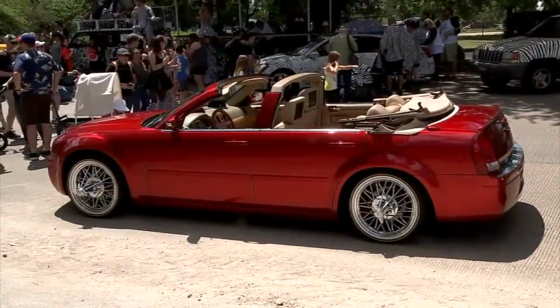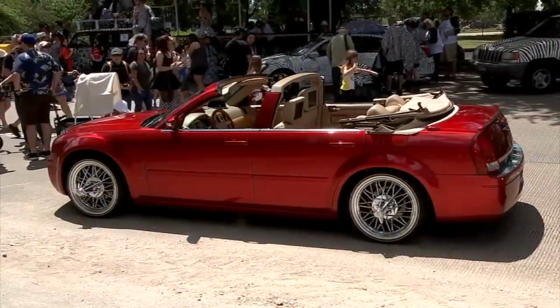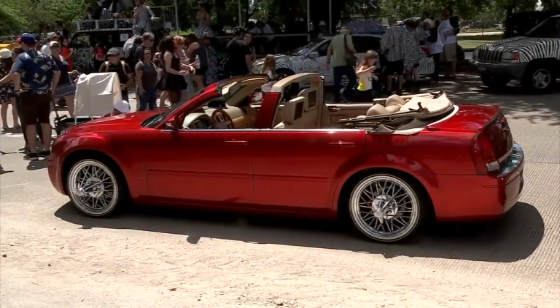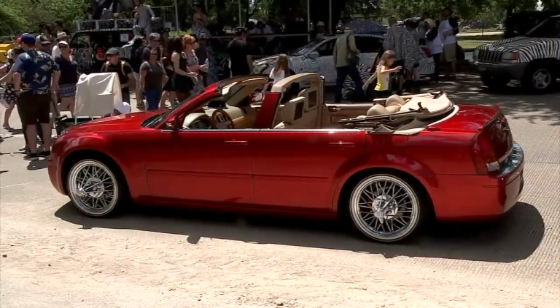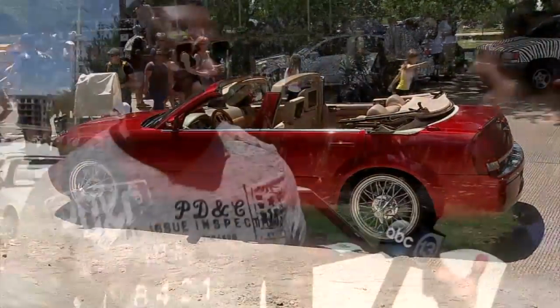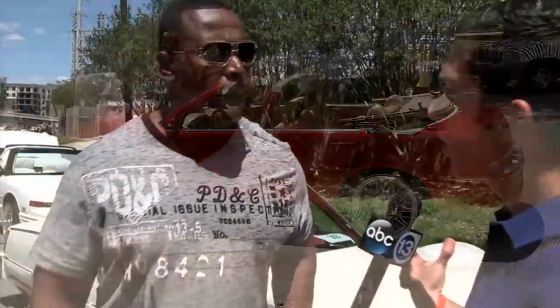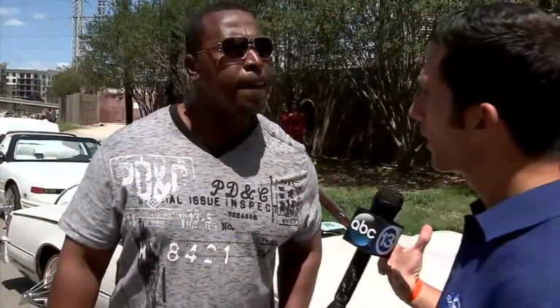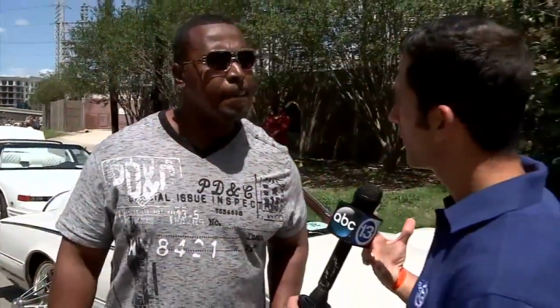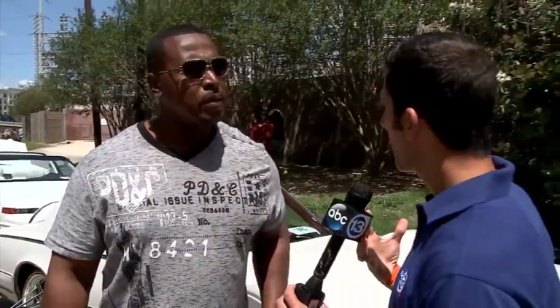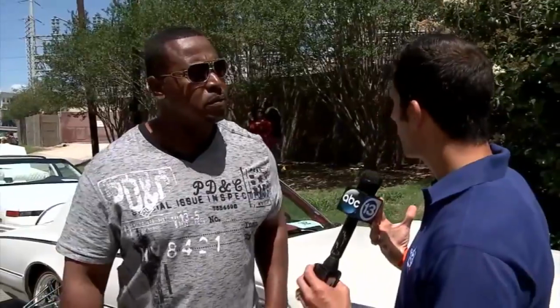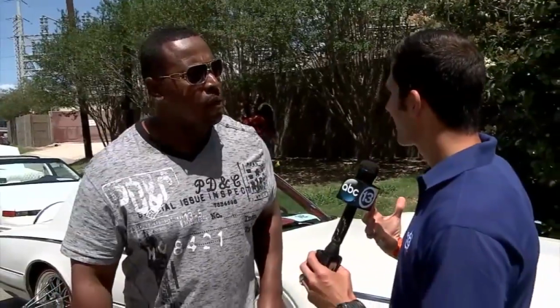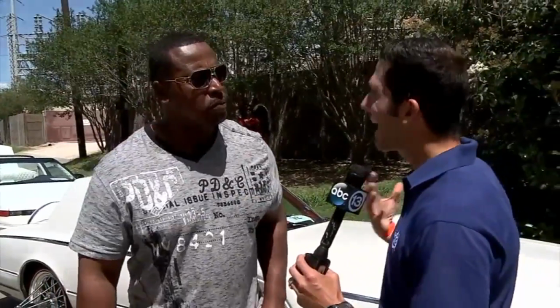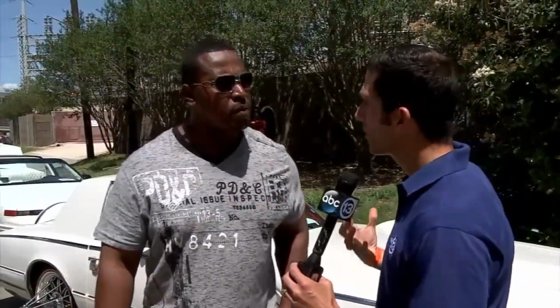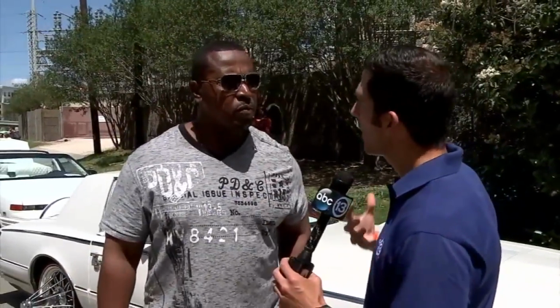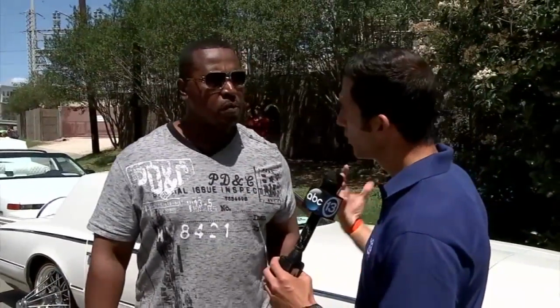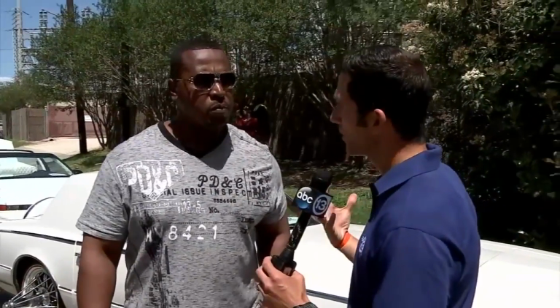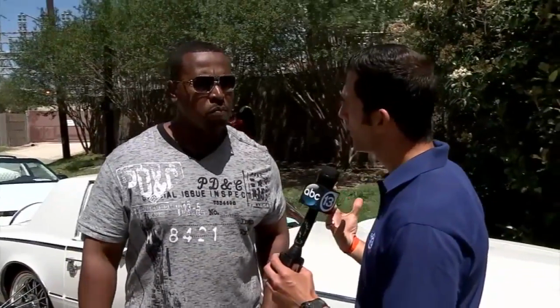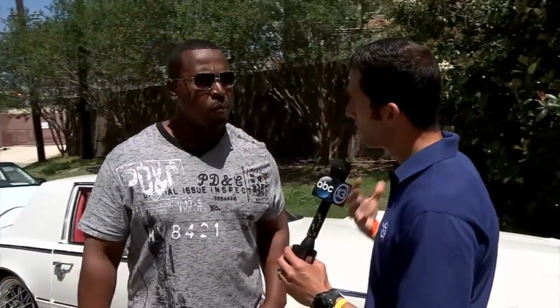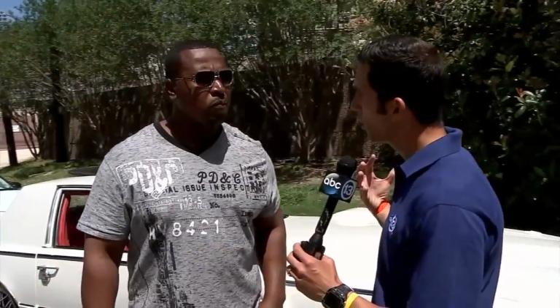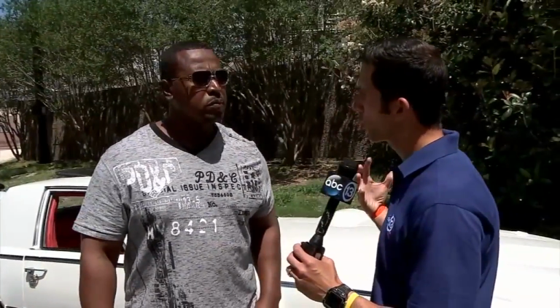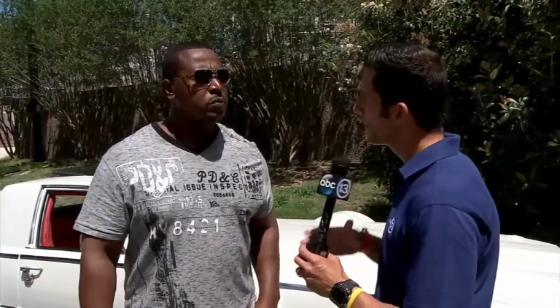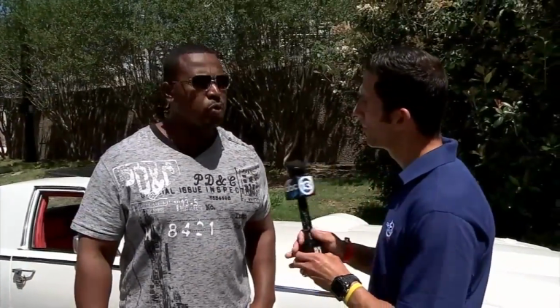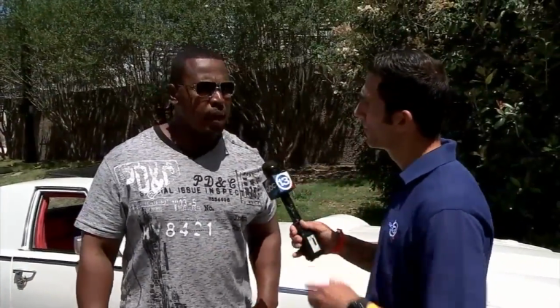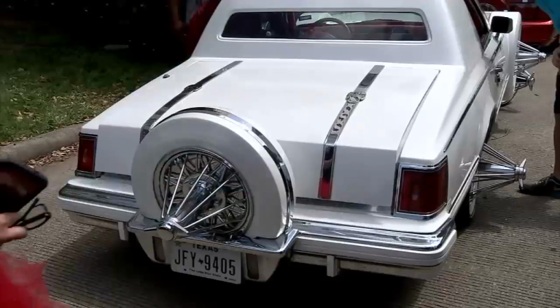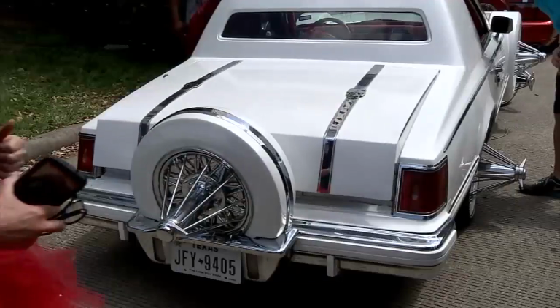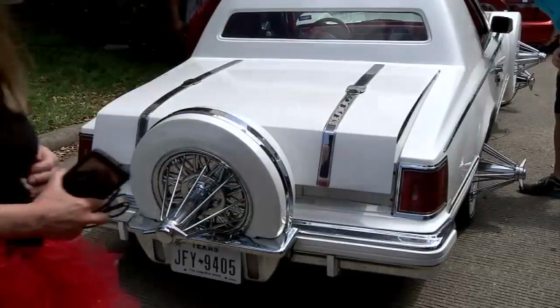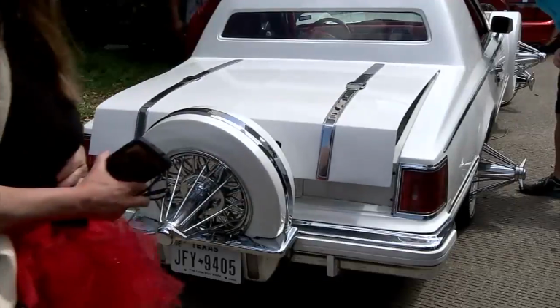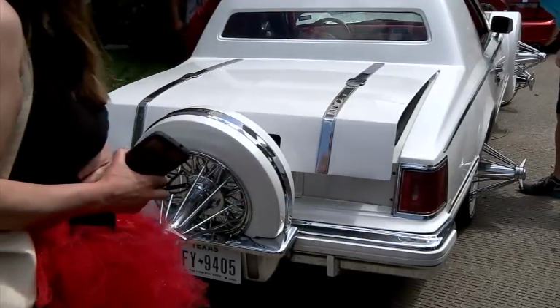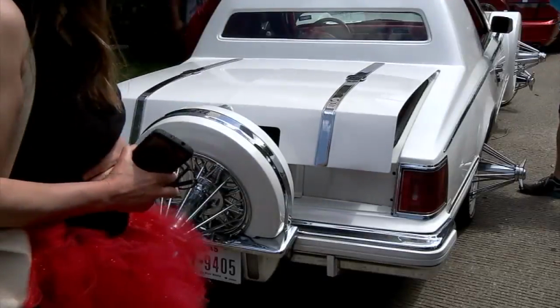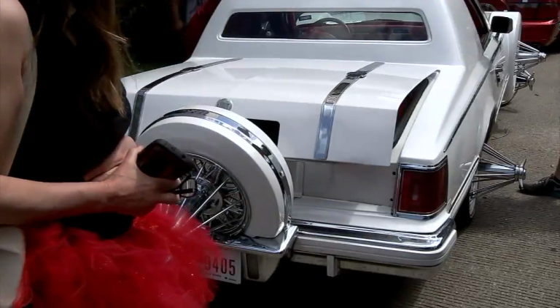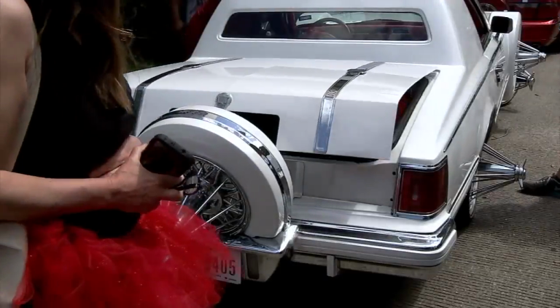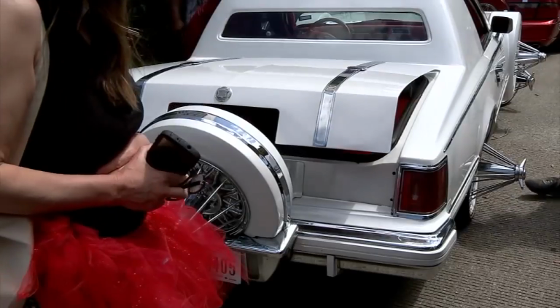And a slab too — correct me if I'm wrong — is about the south, it's about Houston. It's about hip-hop culture, right? Correct. Slab started in Houston back in '83.